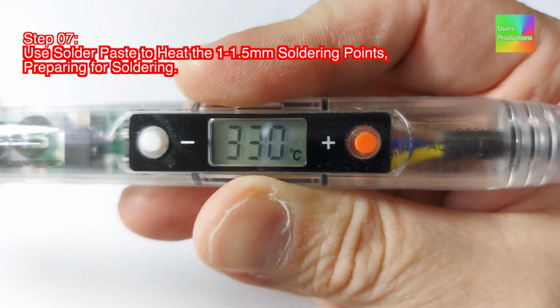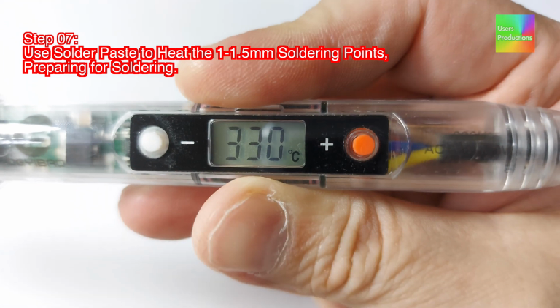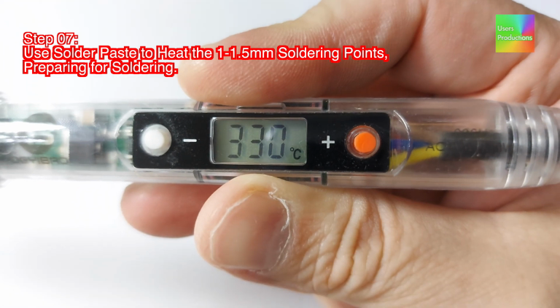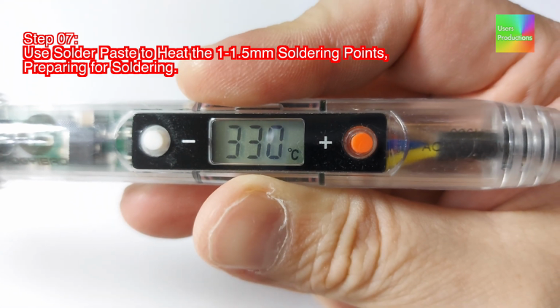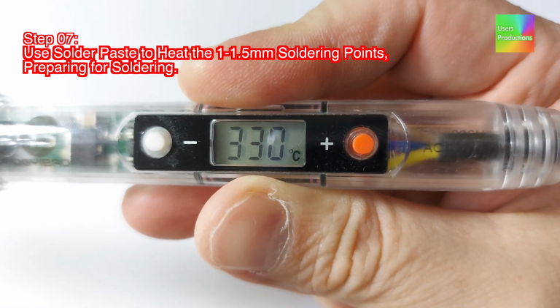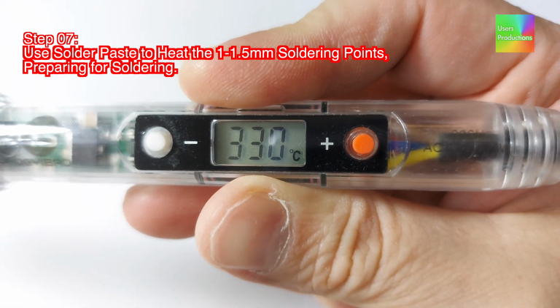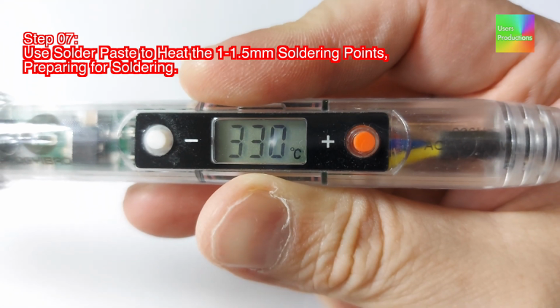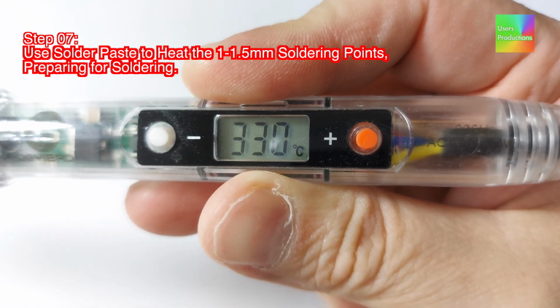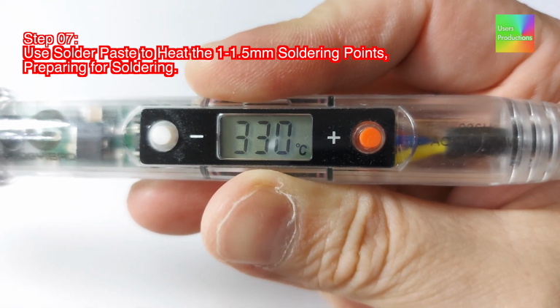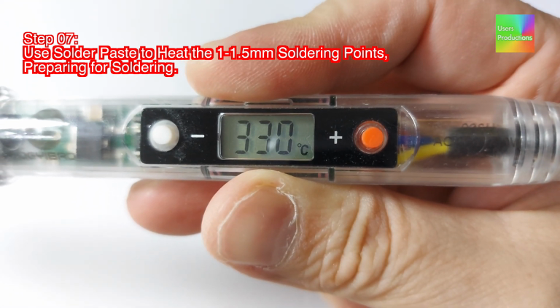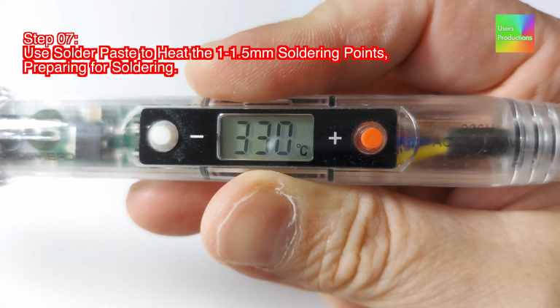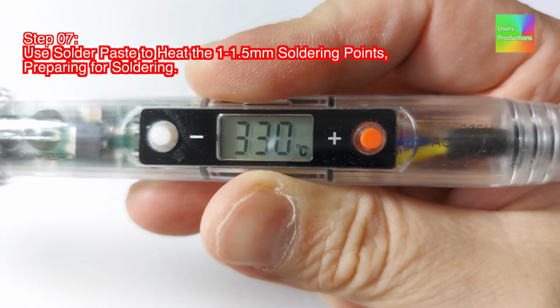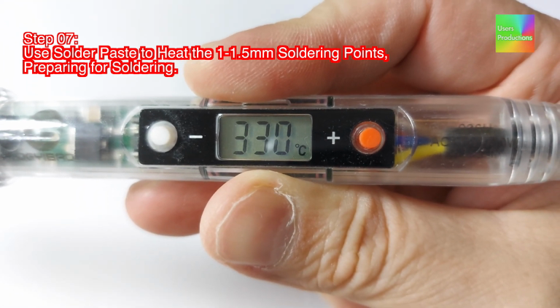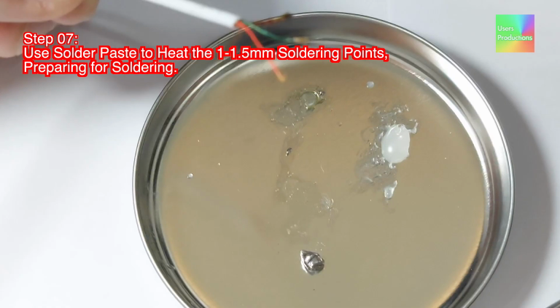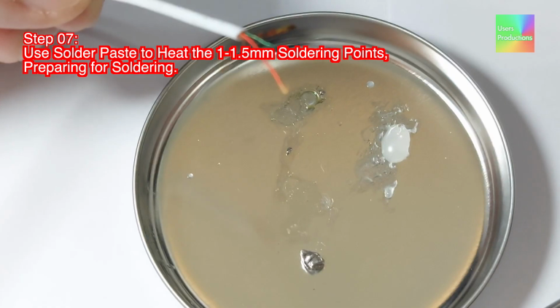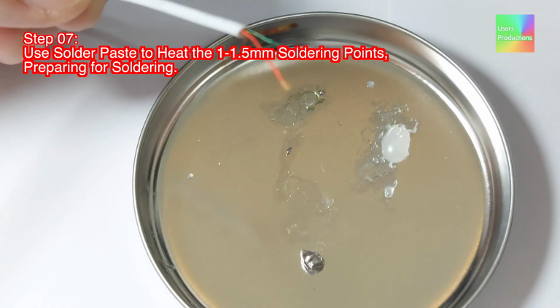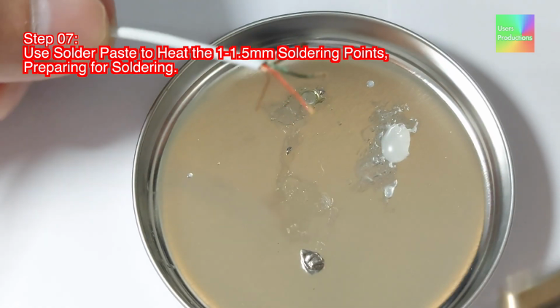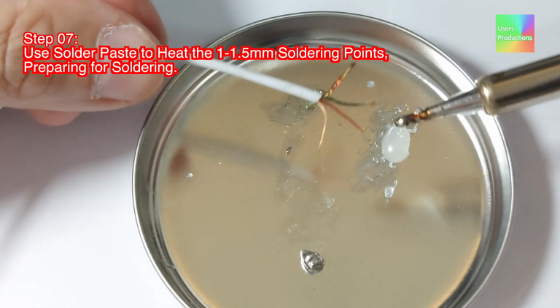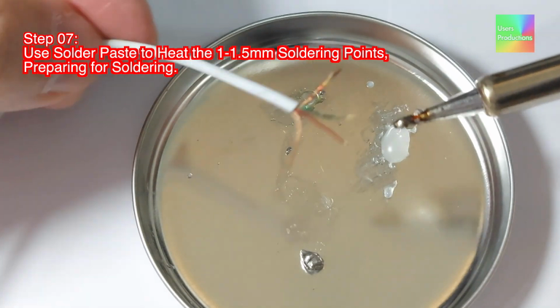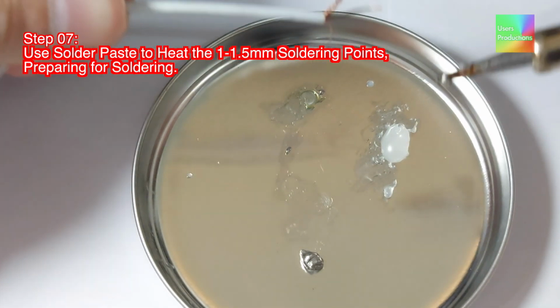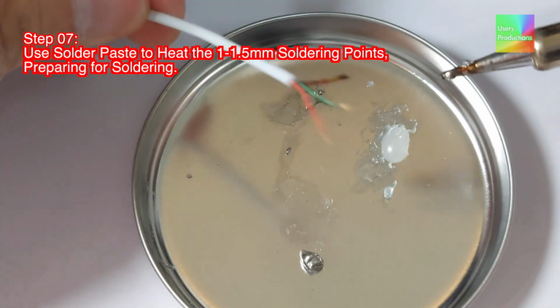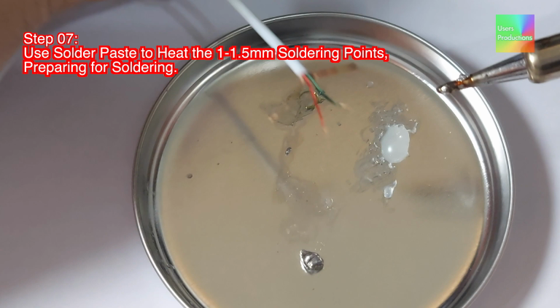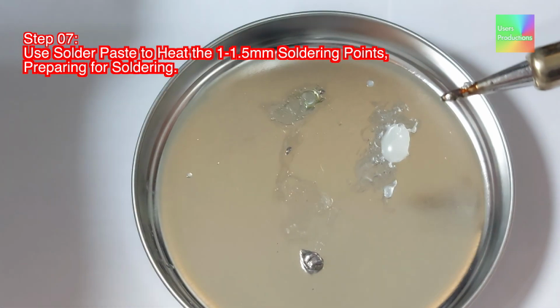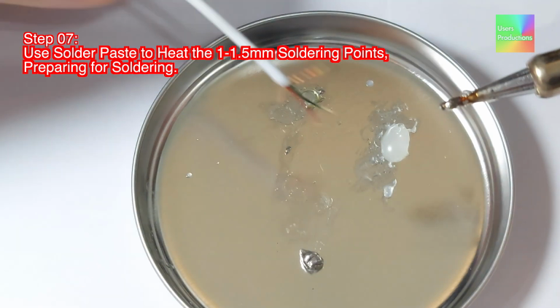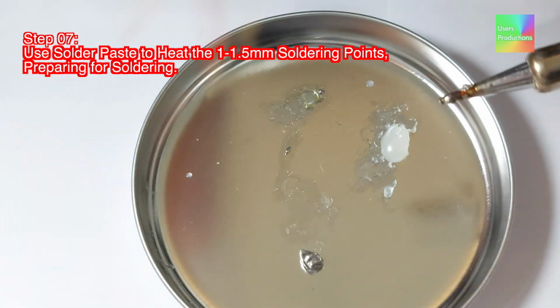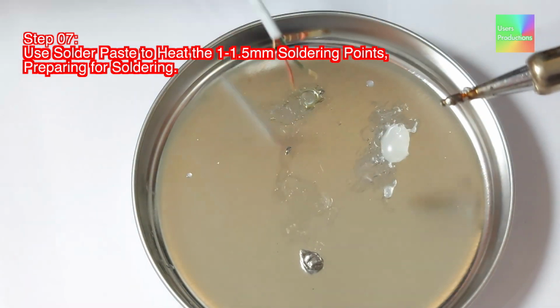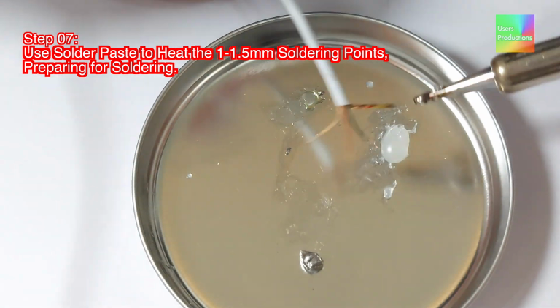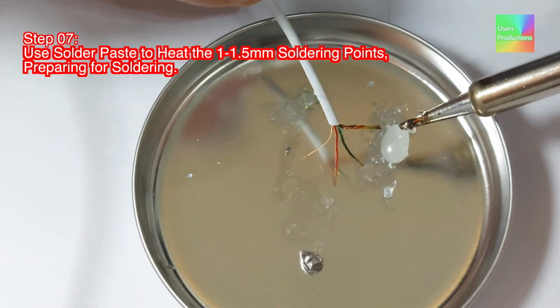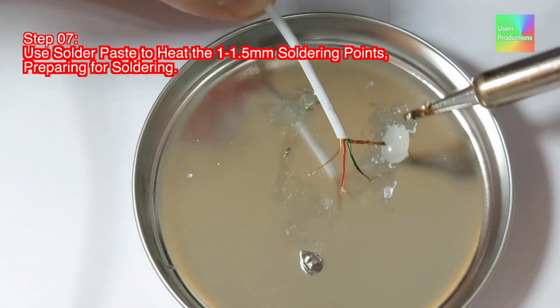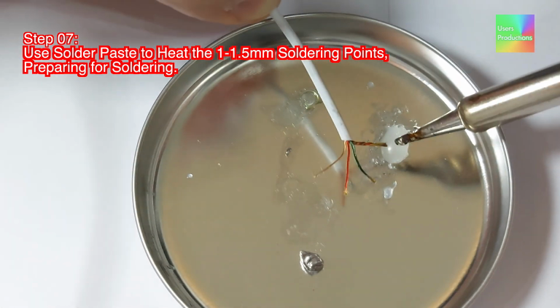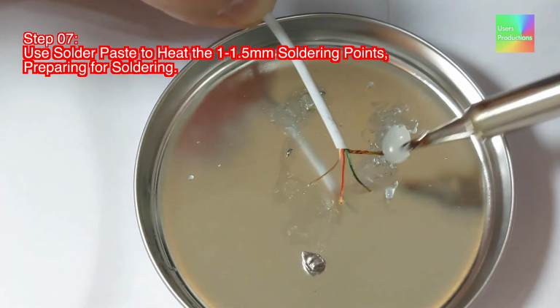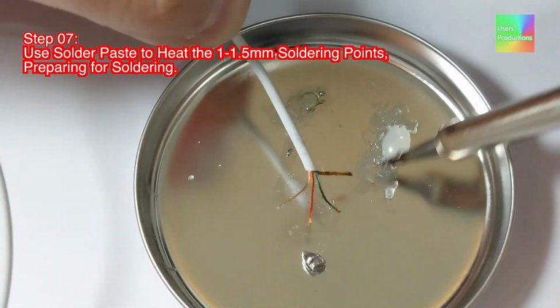Step 07: Use solder paste to heat the 1.5mm soldering points, preparing for soldering.